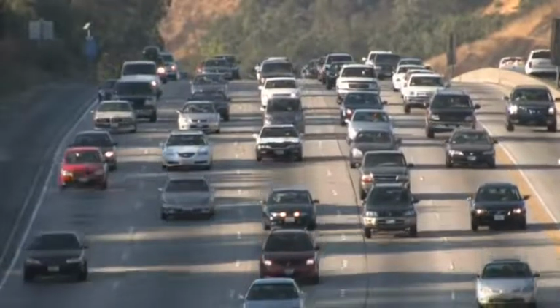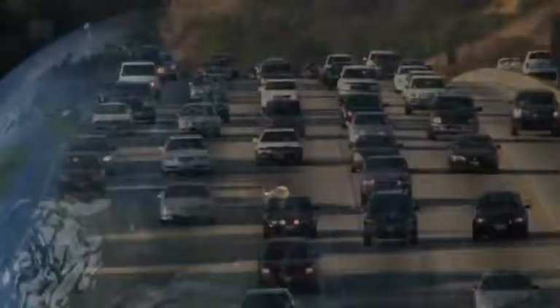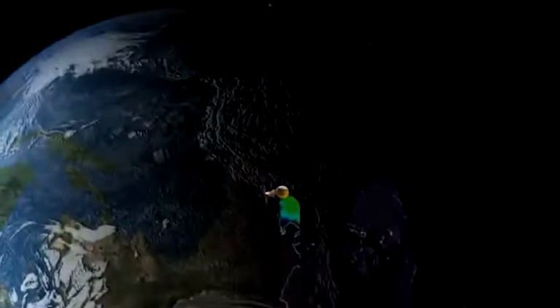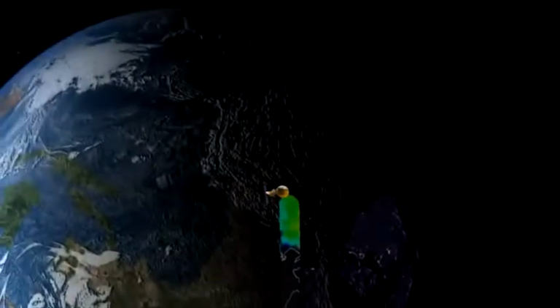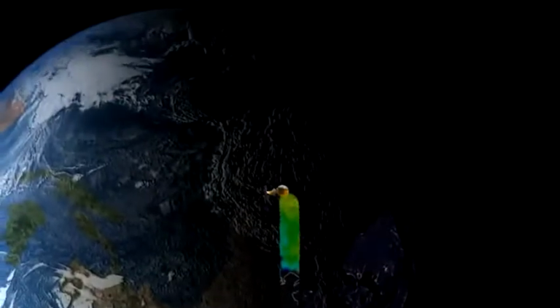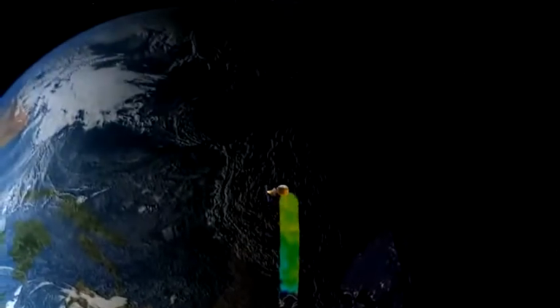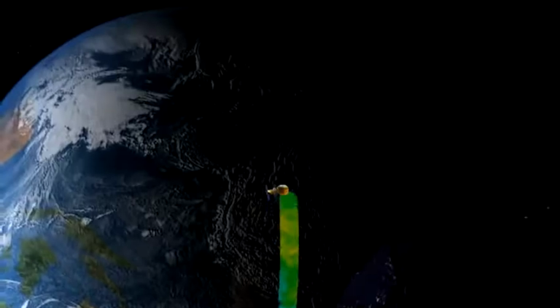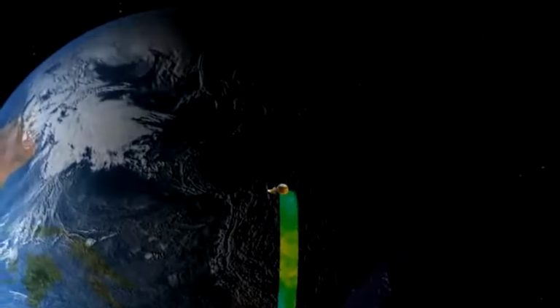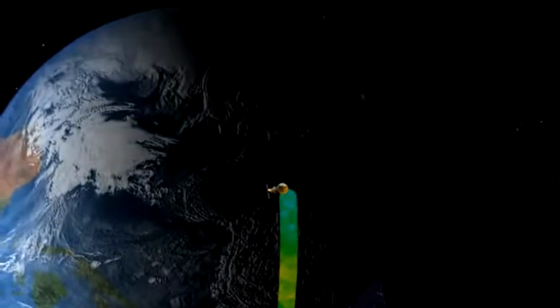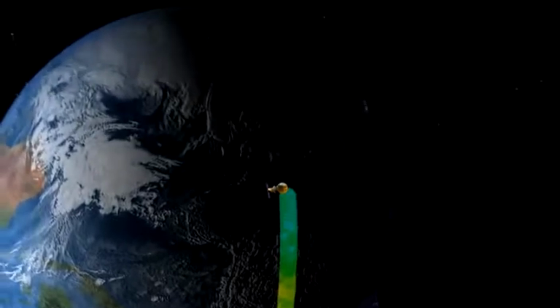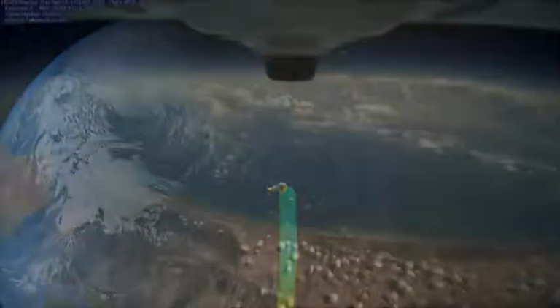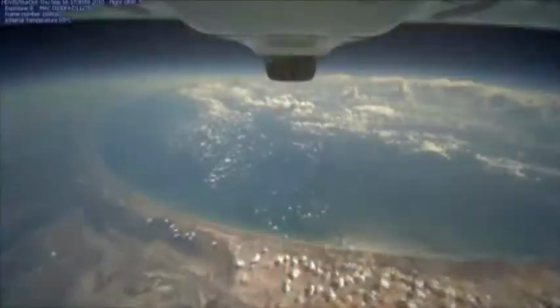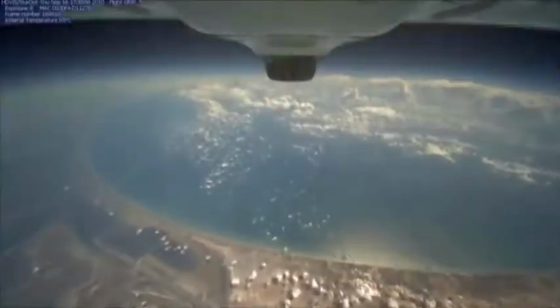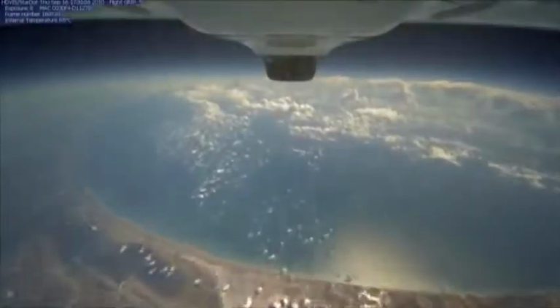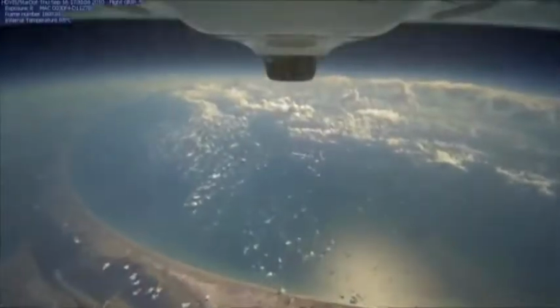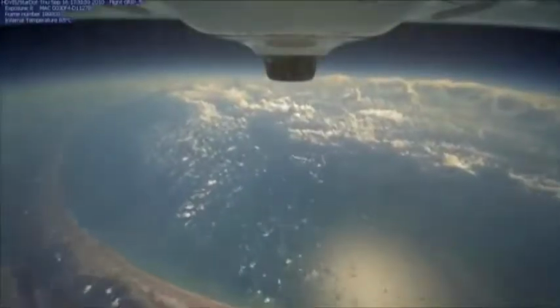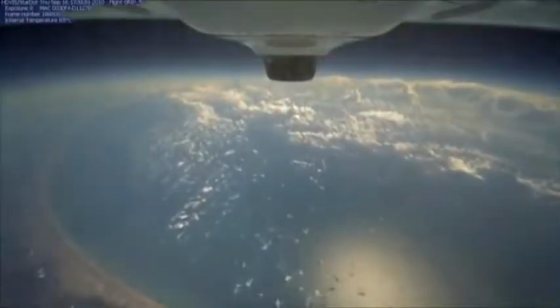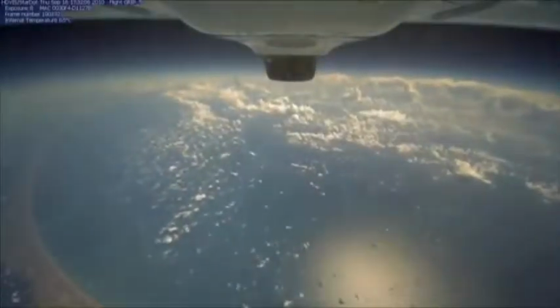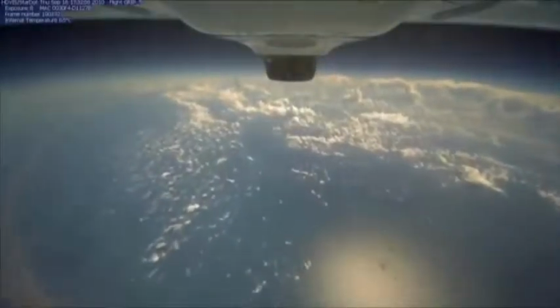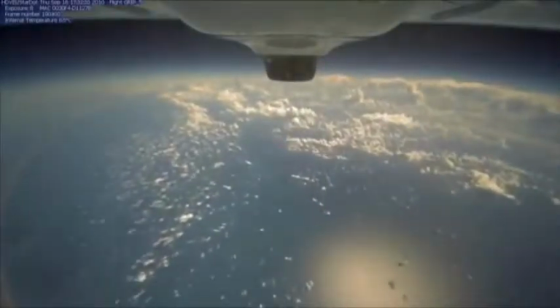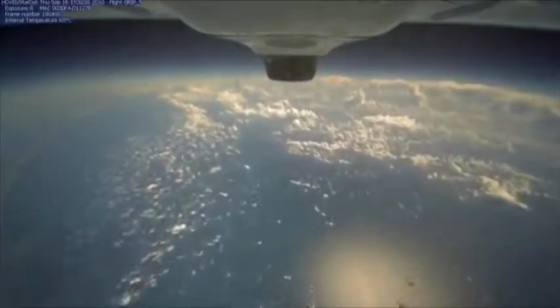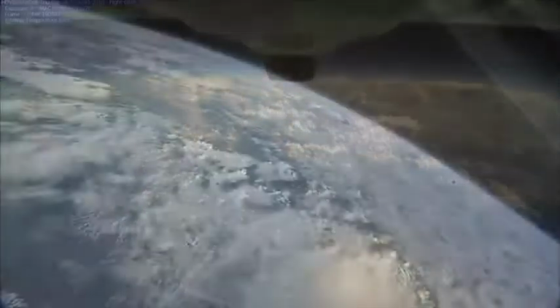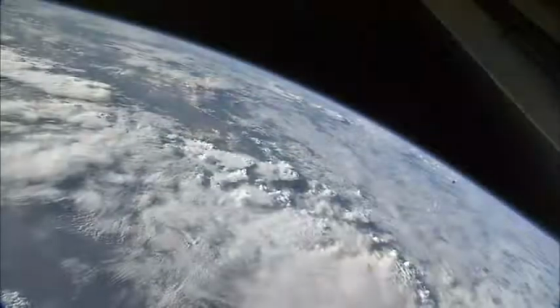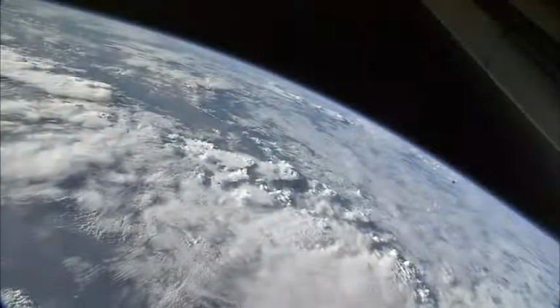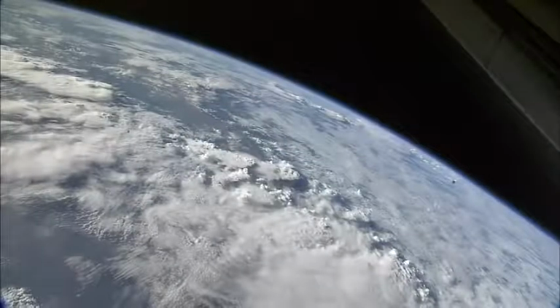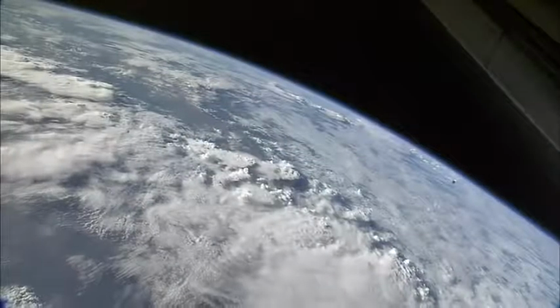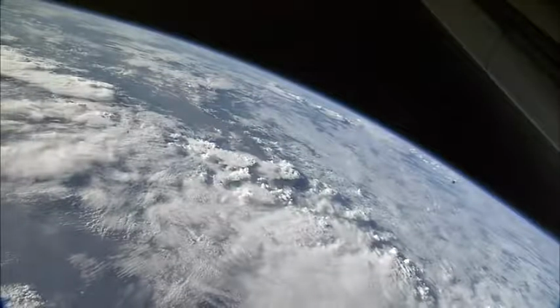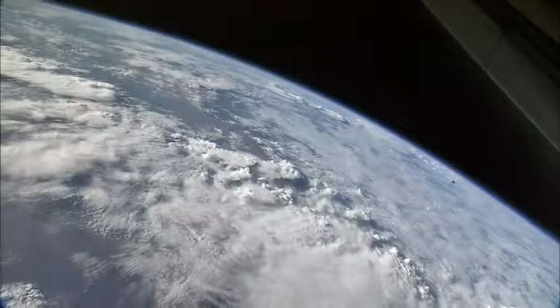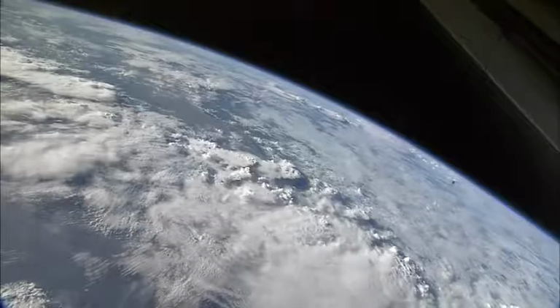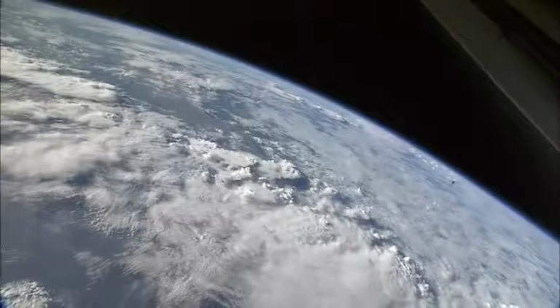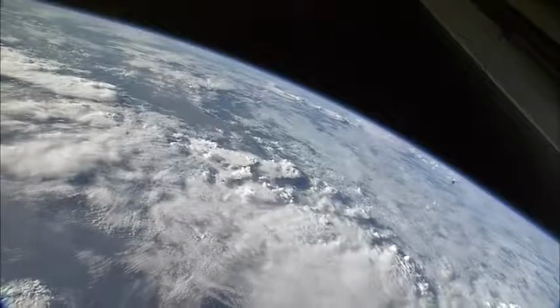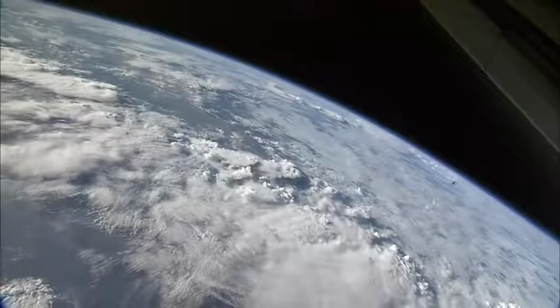NASA's host of Earth science missions are designed to answer some of the critical challenges facing our planet today and in the future.